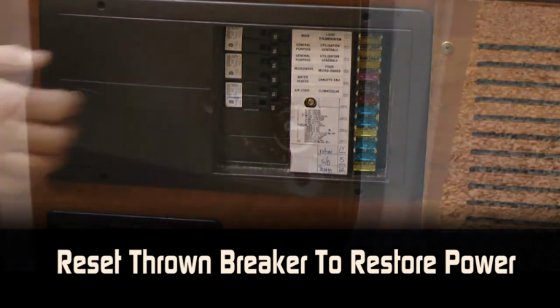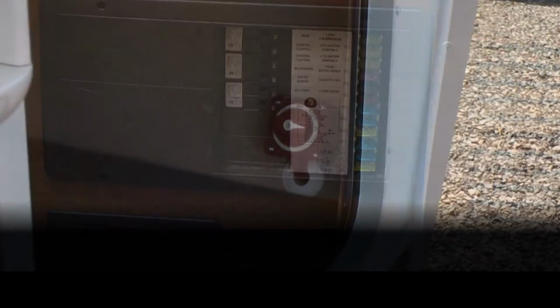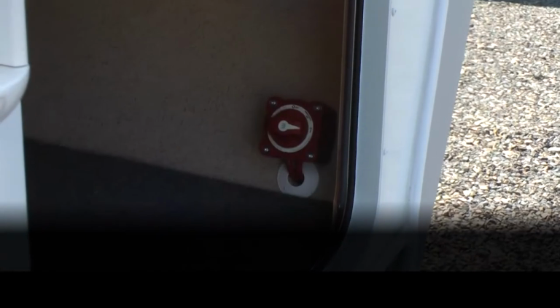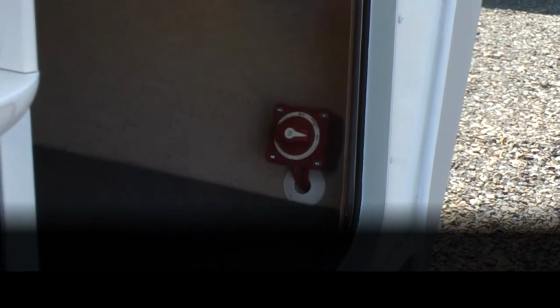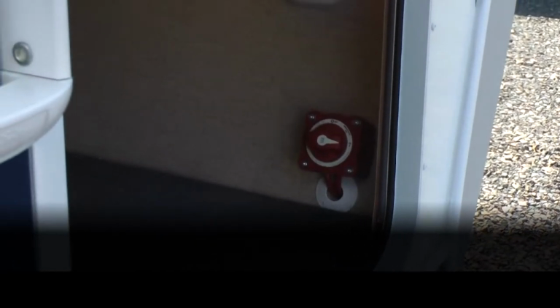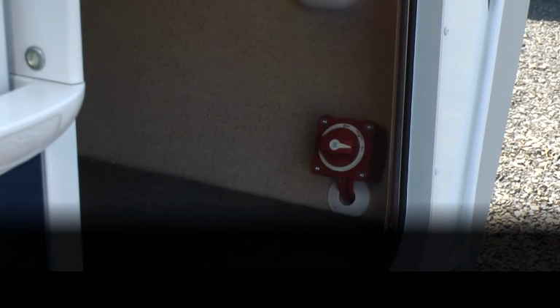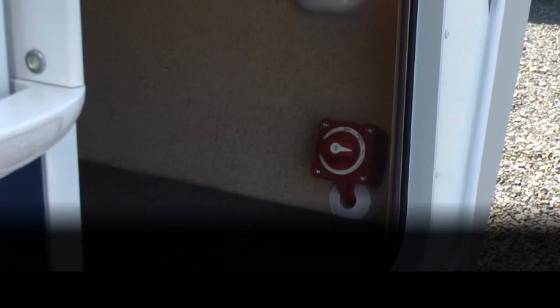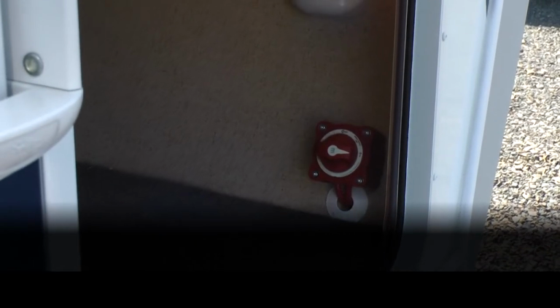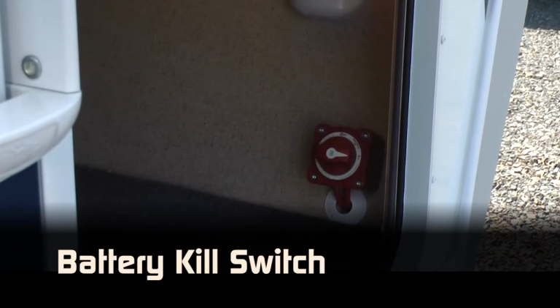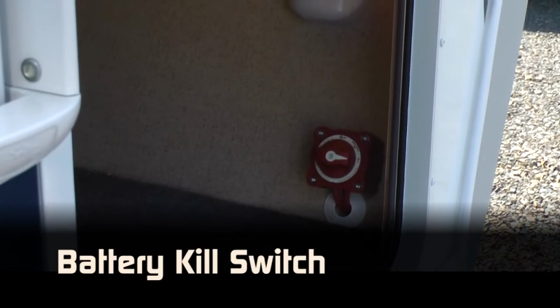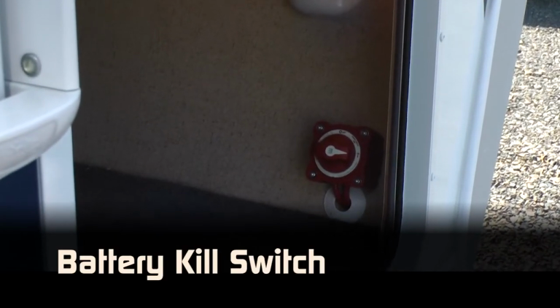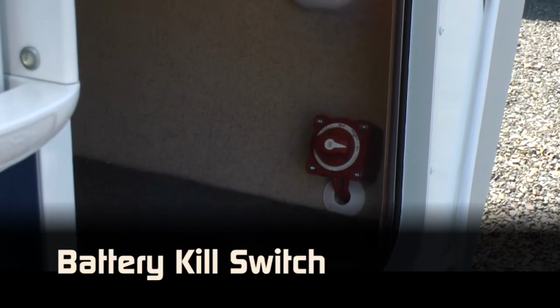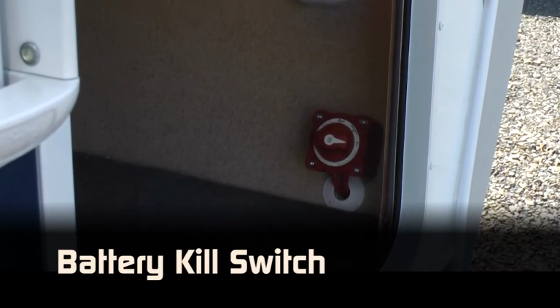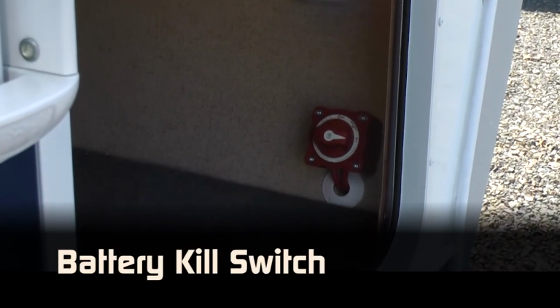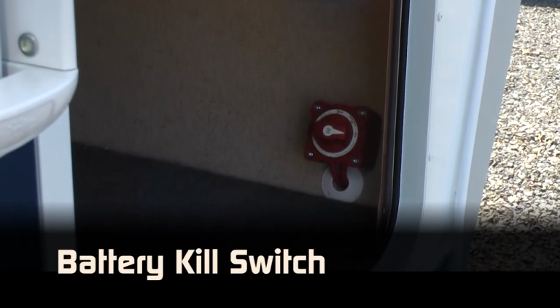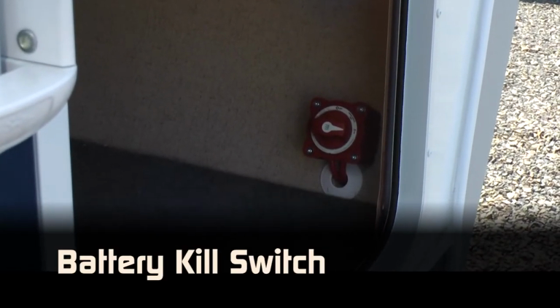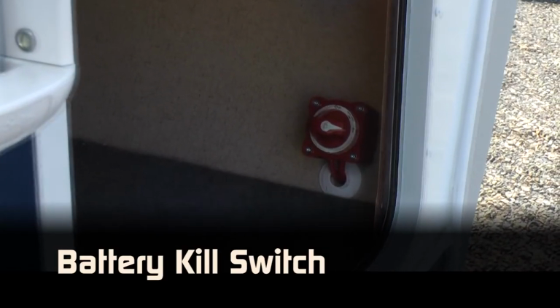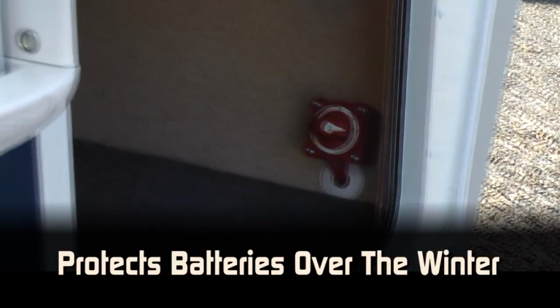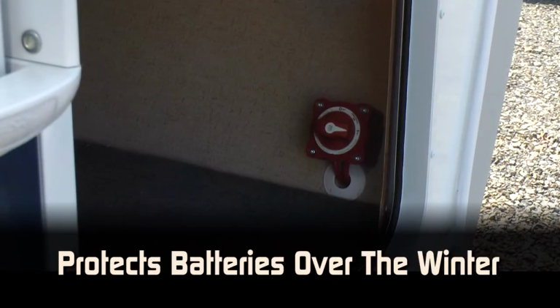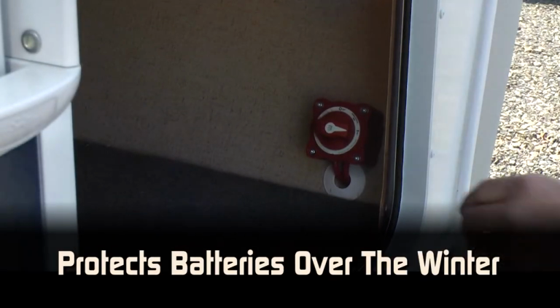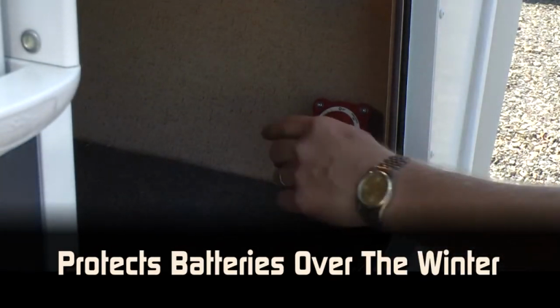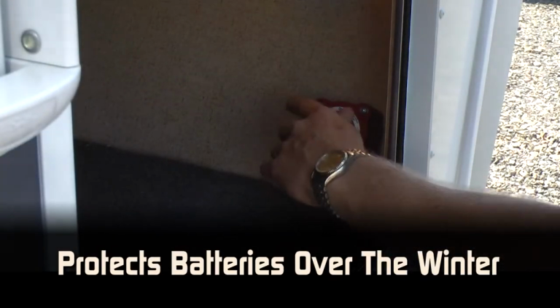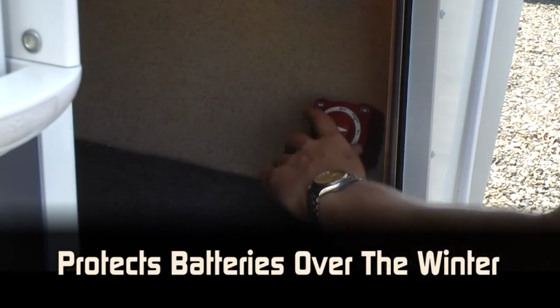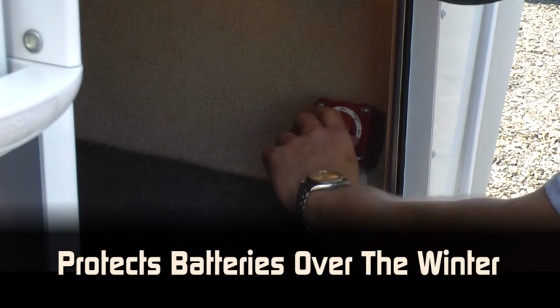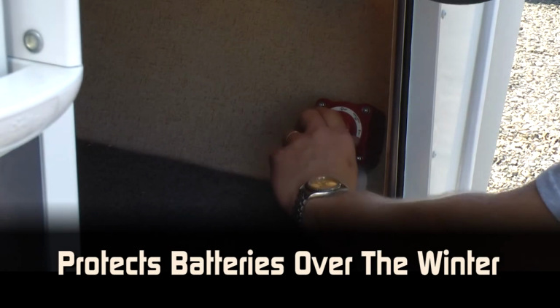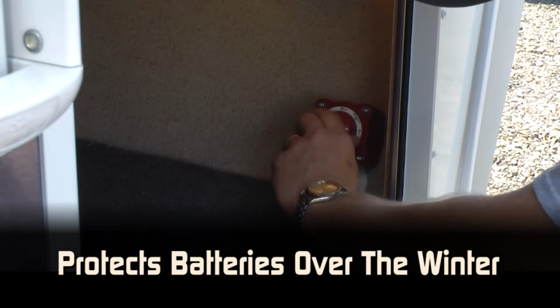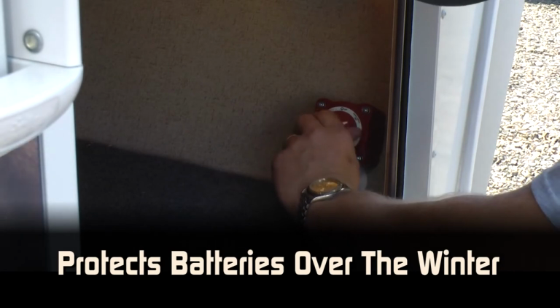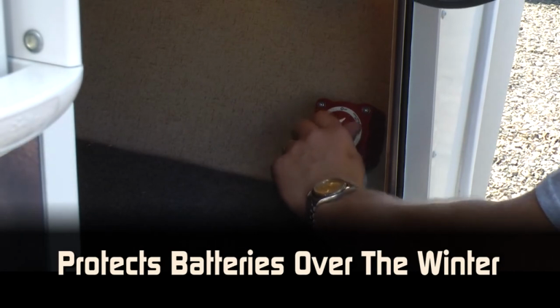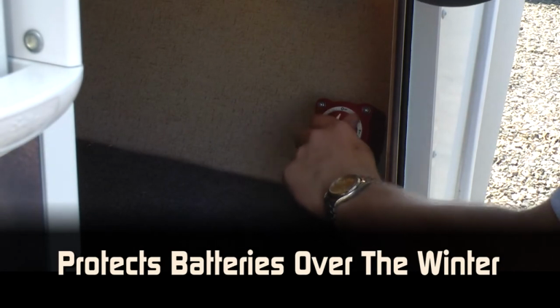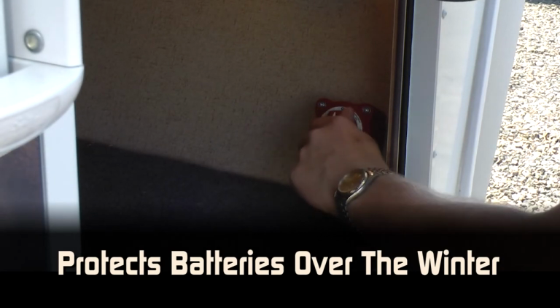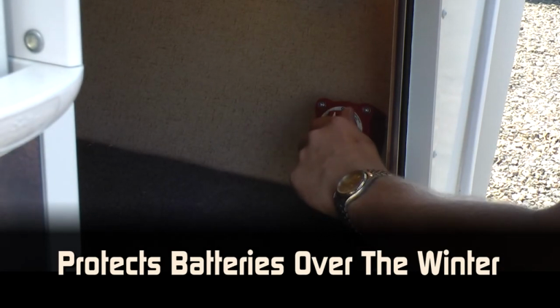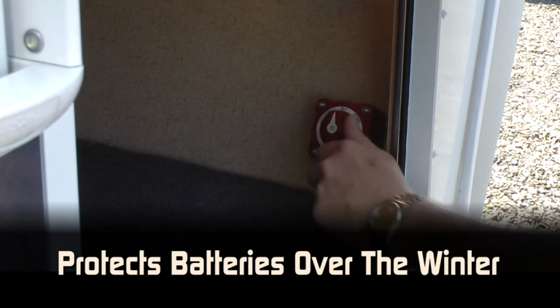Another important feature of your coach's electrical system is the battery kill switch. The switch stops detectors and appliances from draining batteries in the winter.